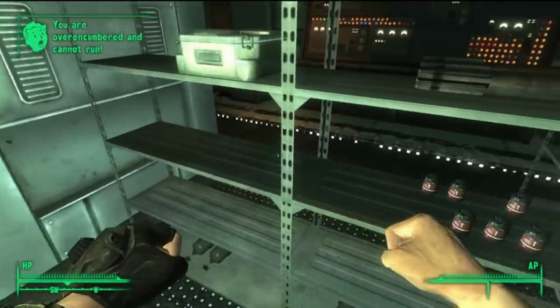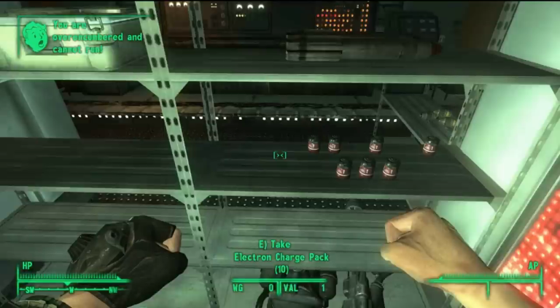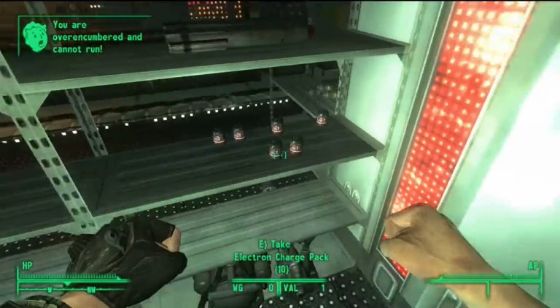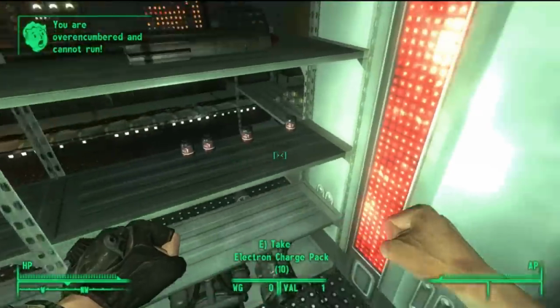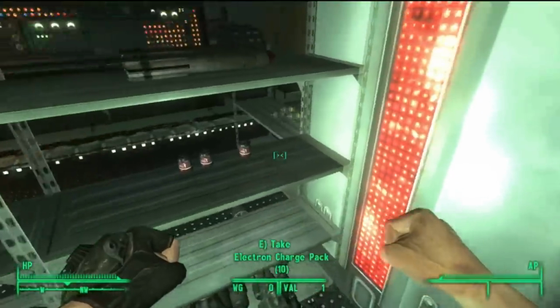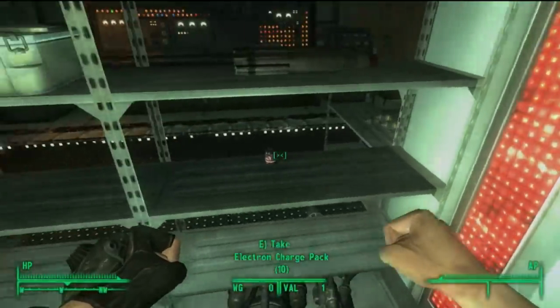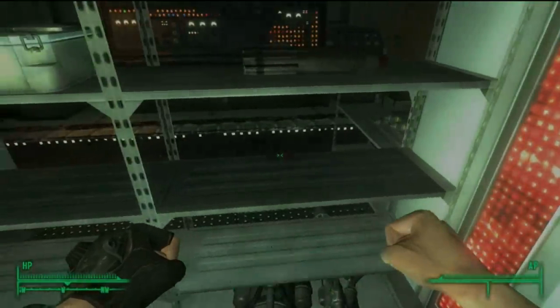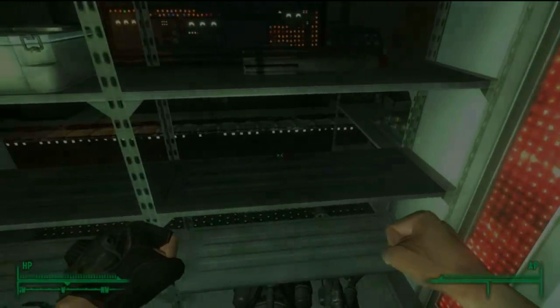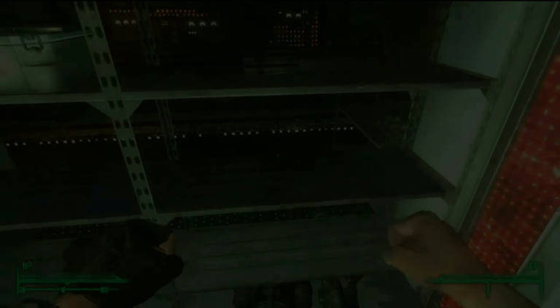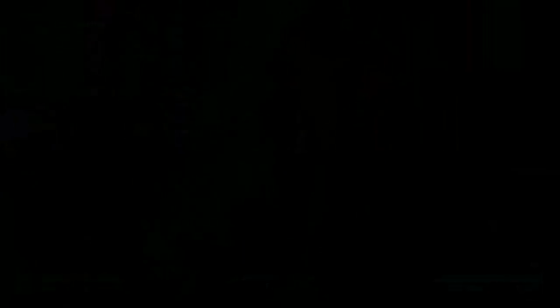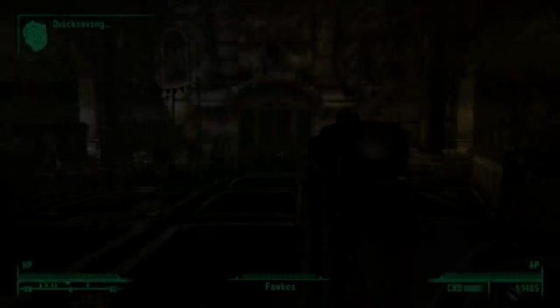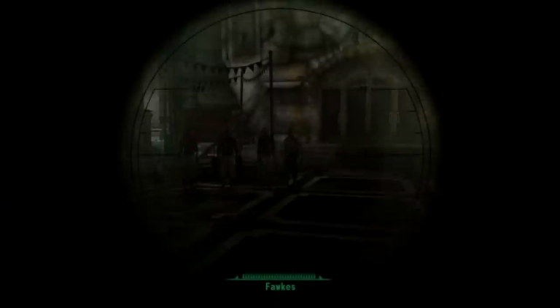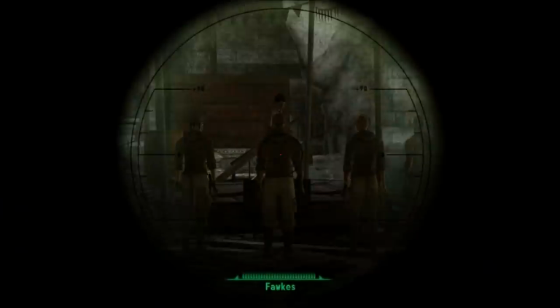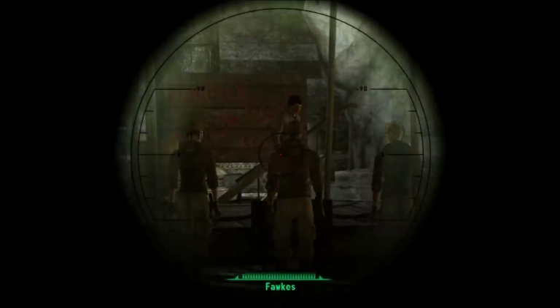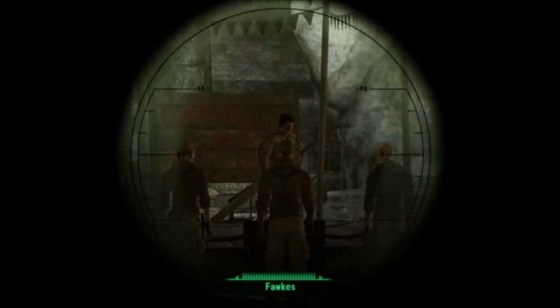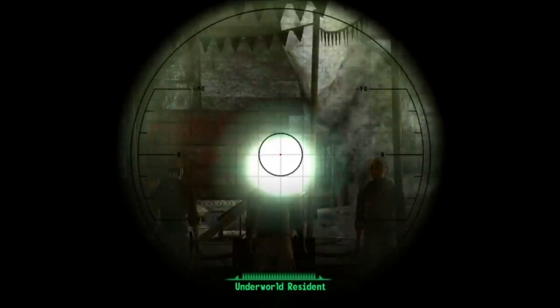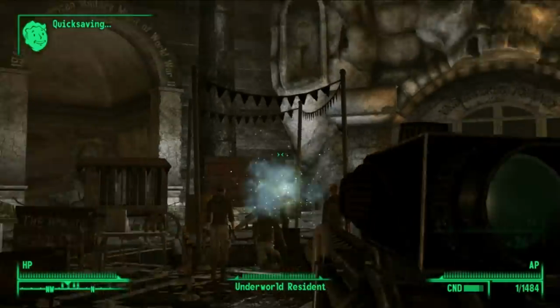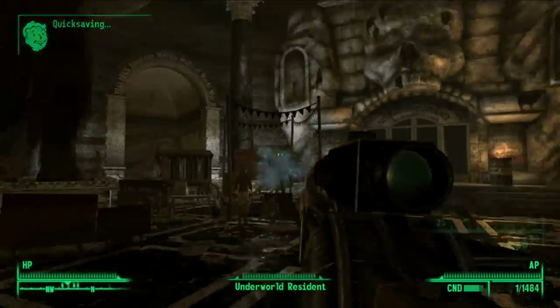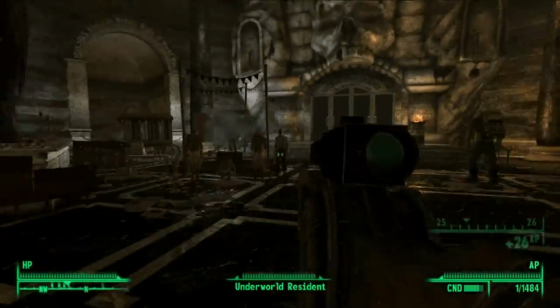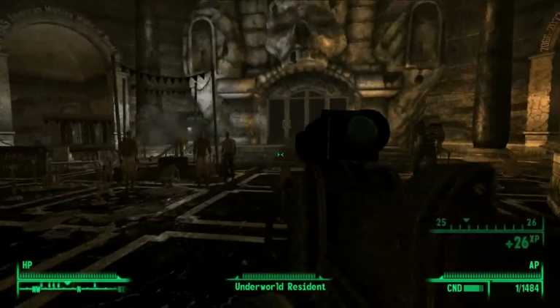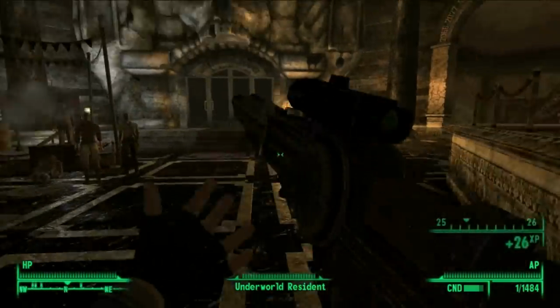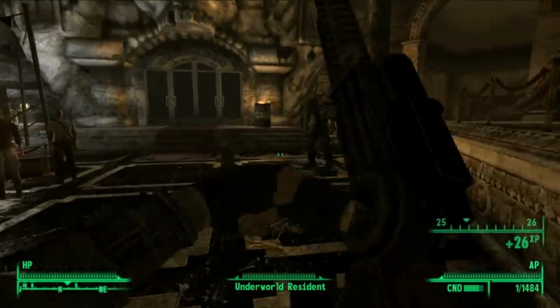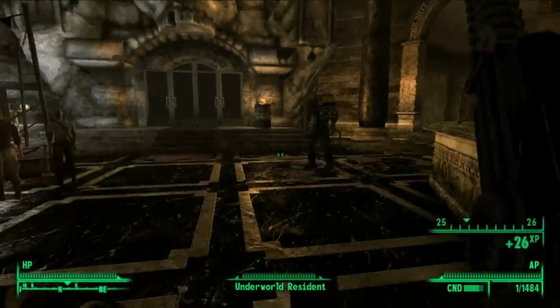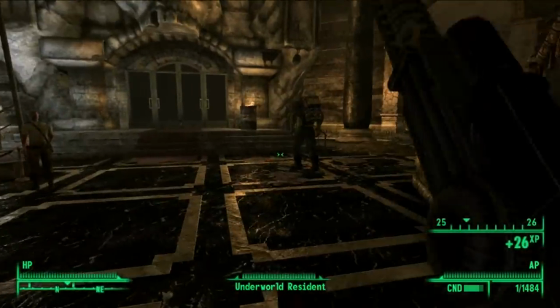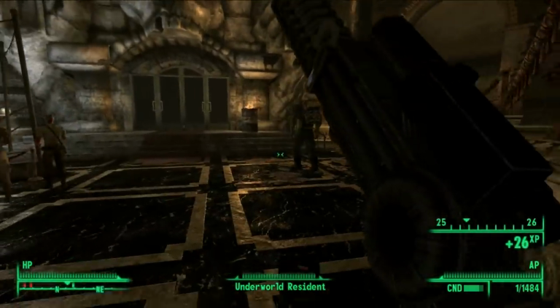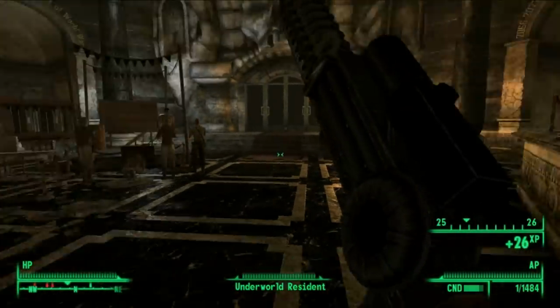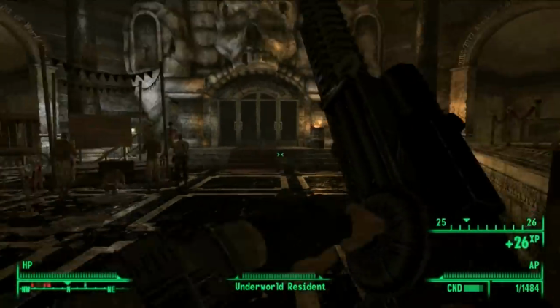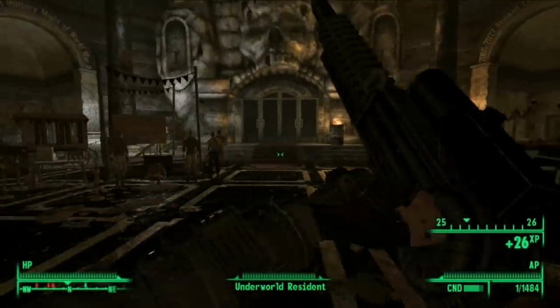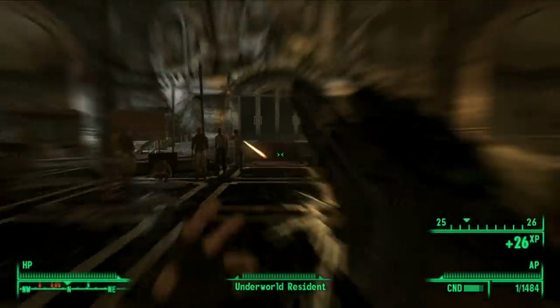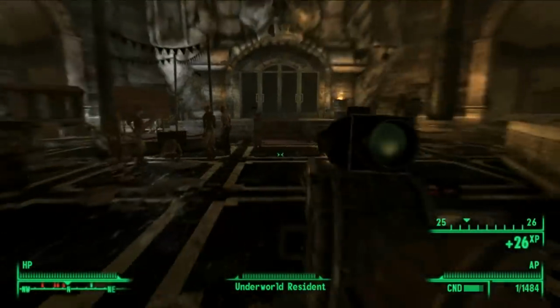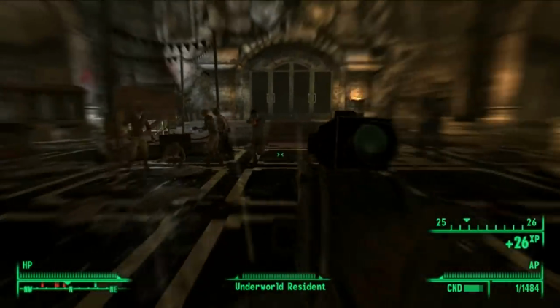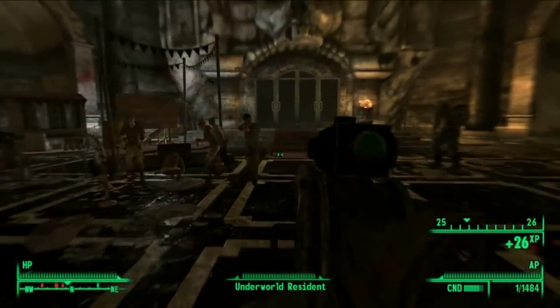Now to get this weapon, you're going to need to complete the simulation inside of the DLC. Once you get through, head into the Treasure Vault, and you will find the Gauss Rifle.